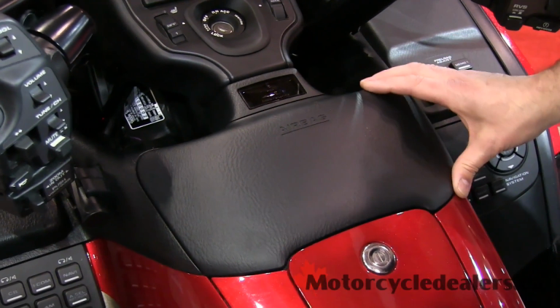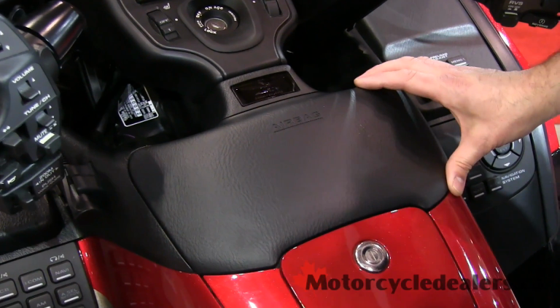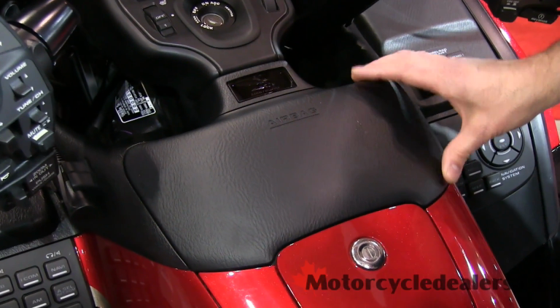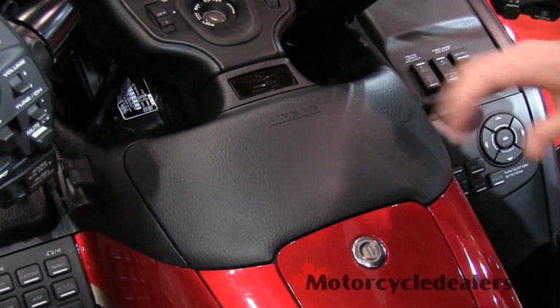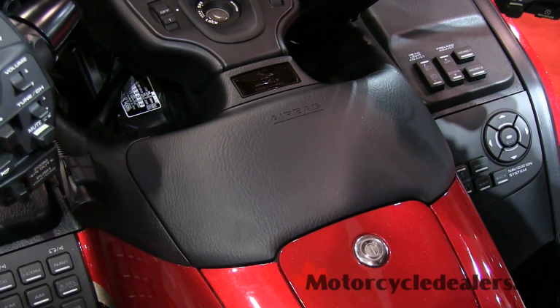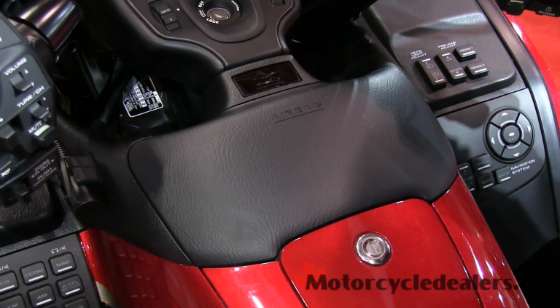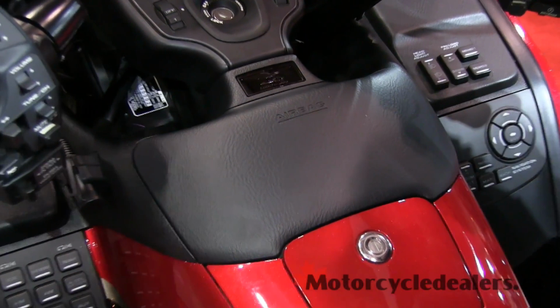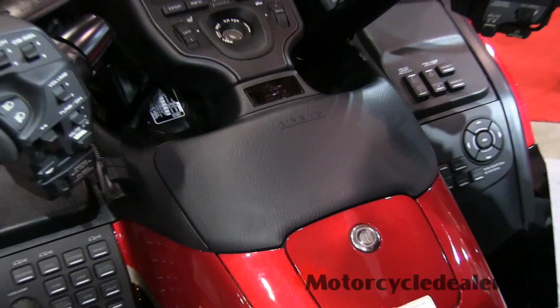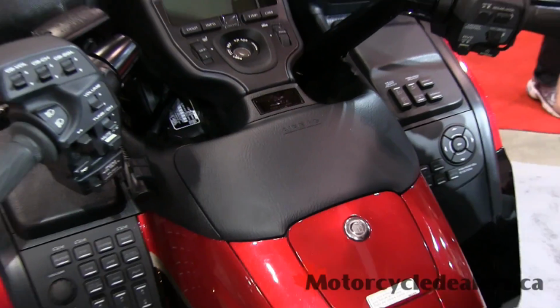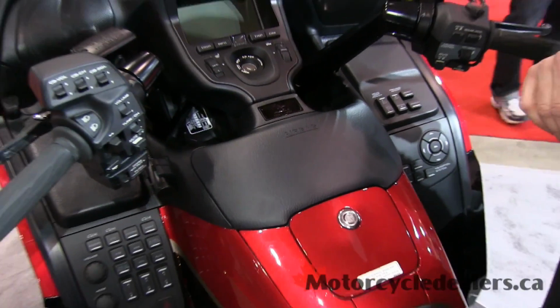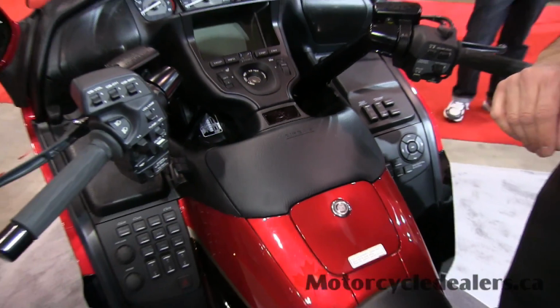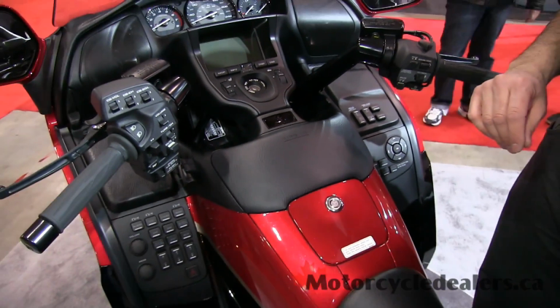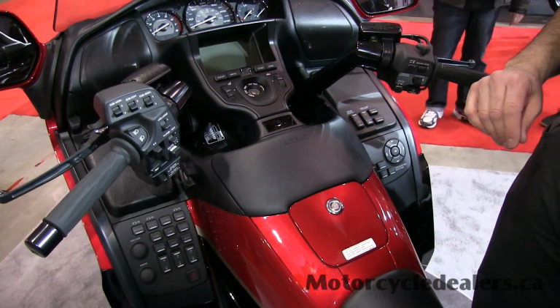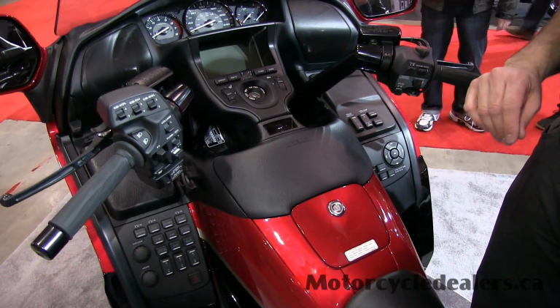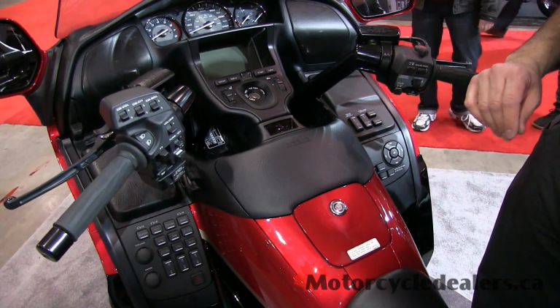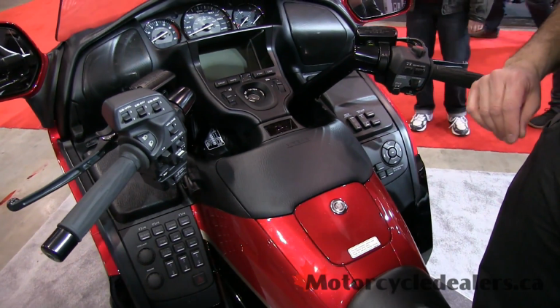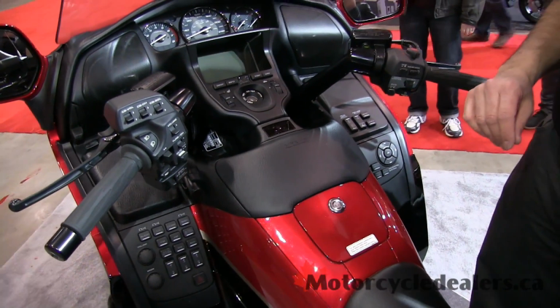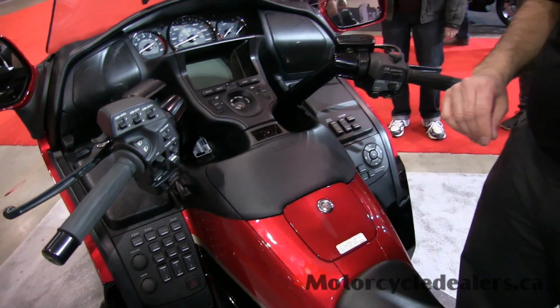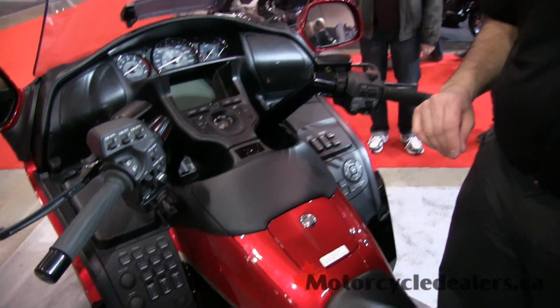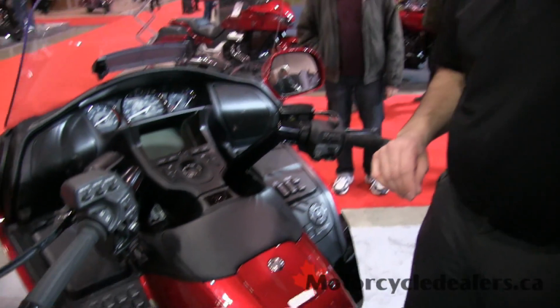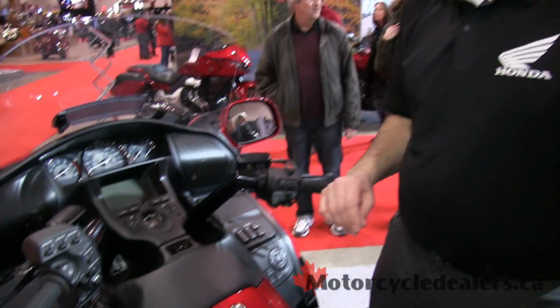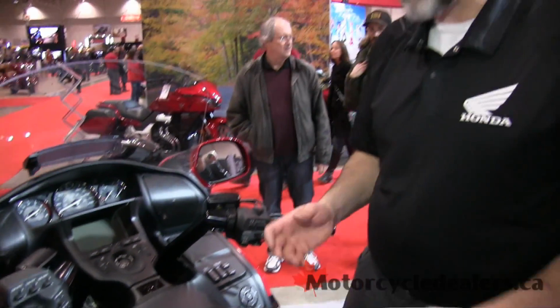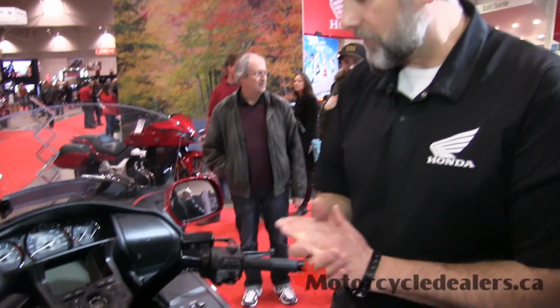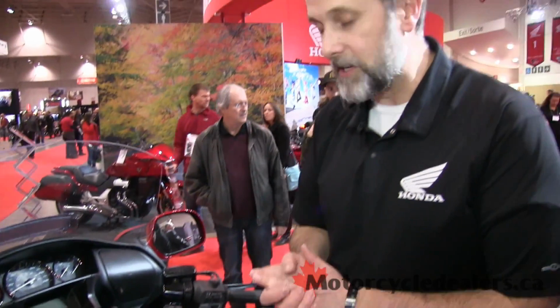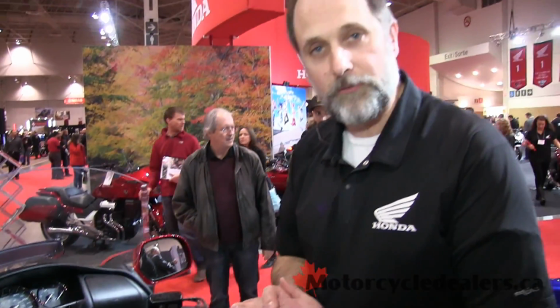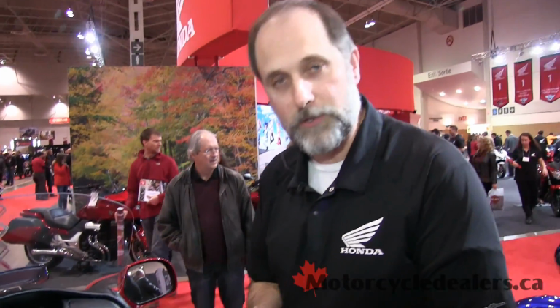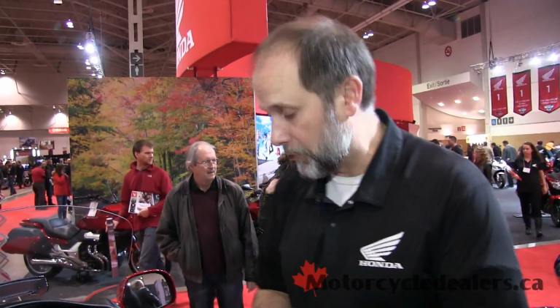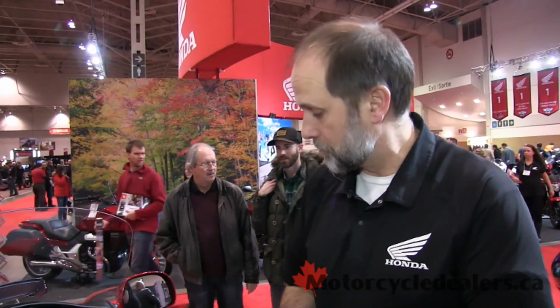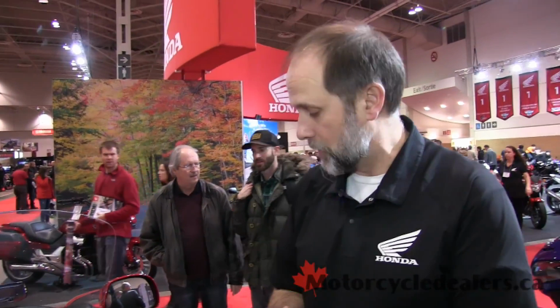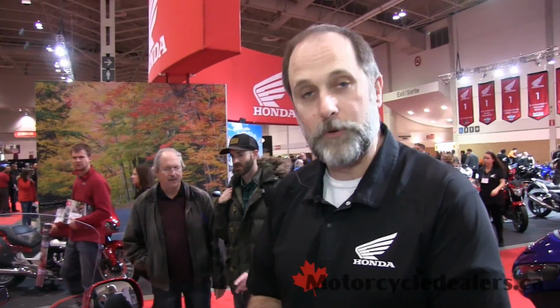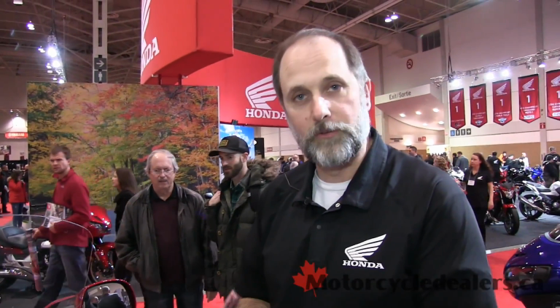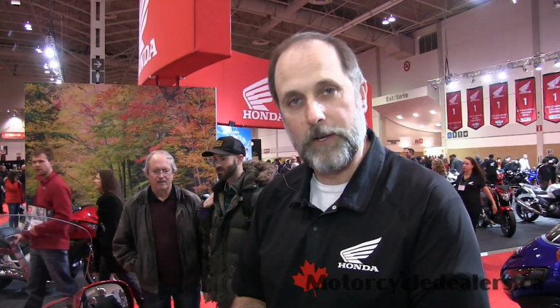And in the center here on our airbag model, we actually have an airbag. This is a safety feature that's unique to the Goldwing and will do an awful lot to prevent injury in the event of a frontal collision, which we hope you can avoid.